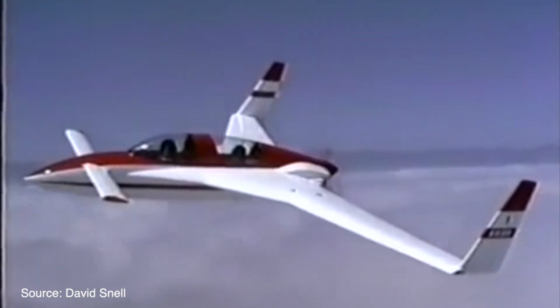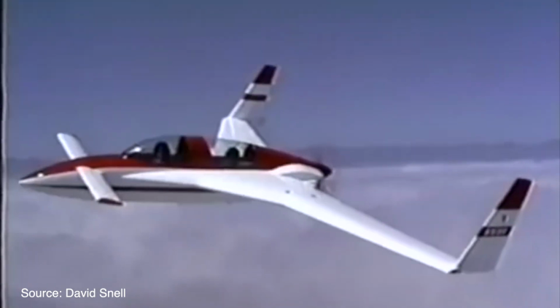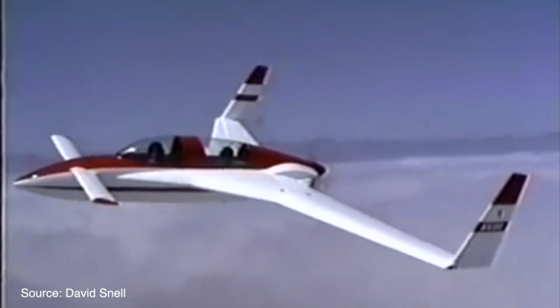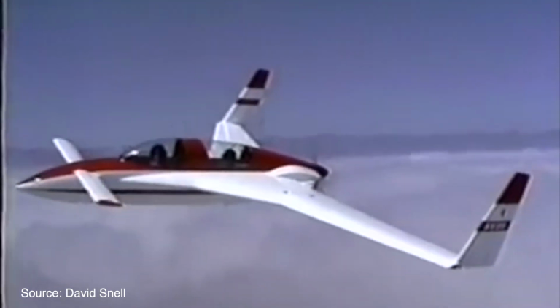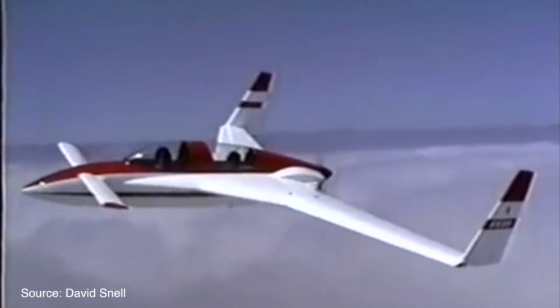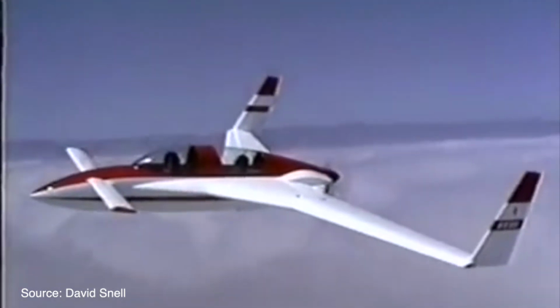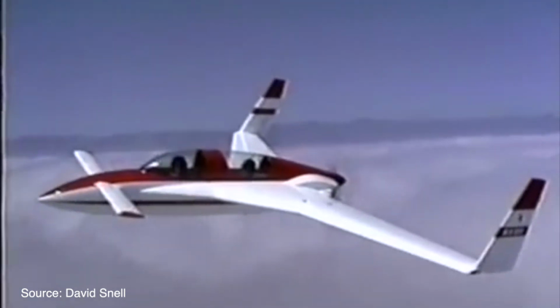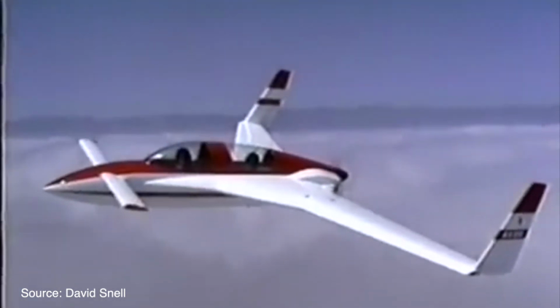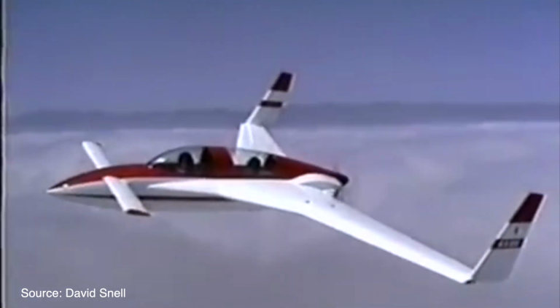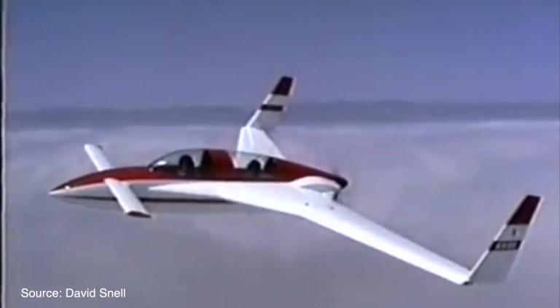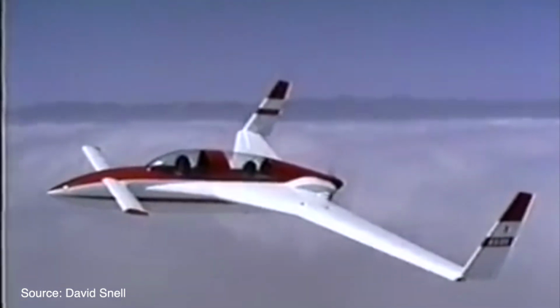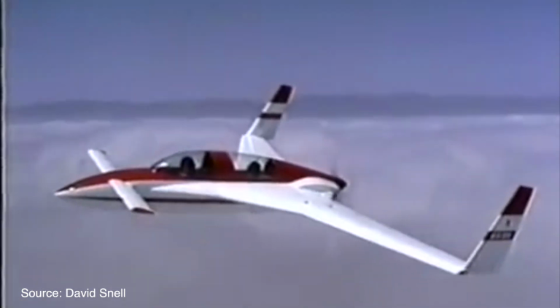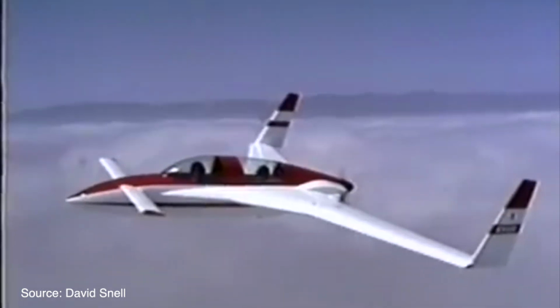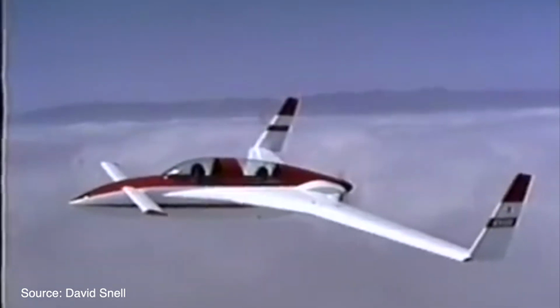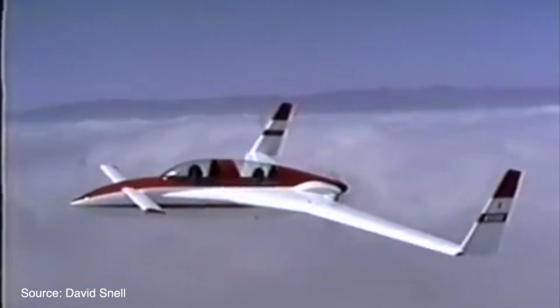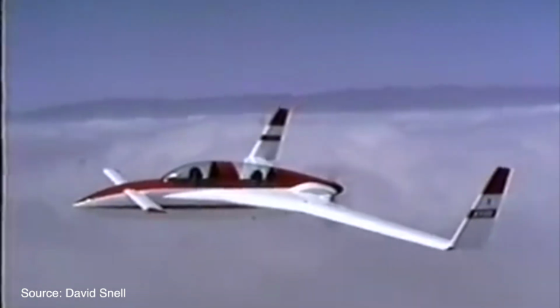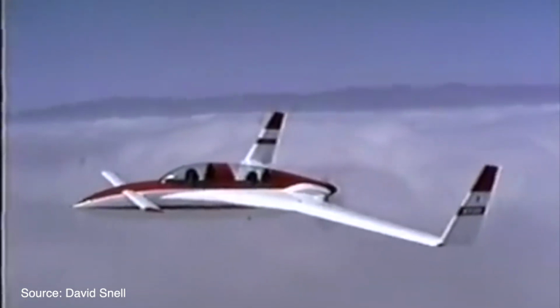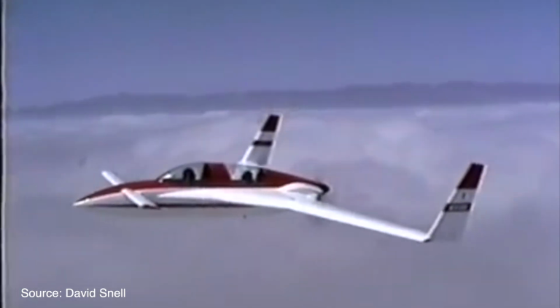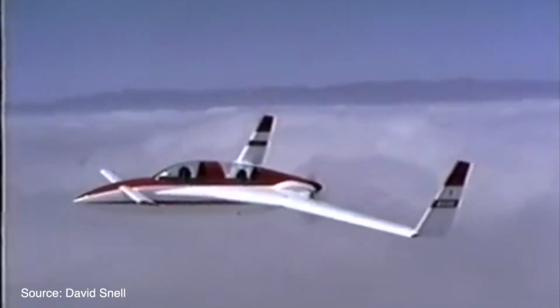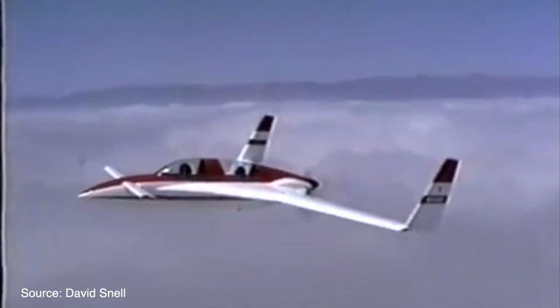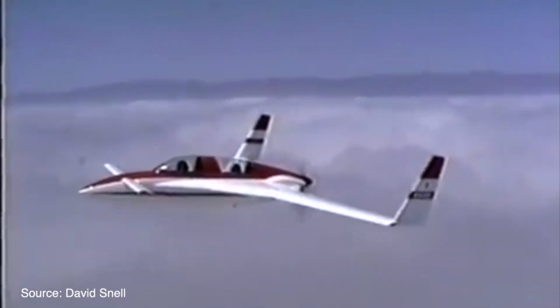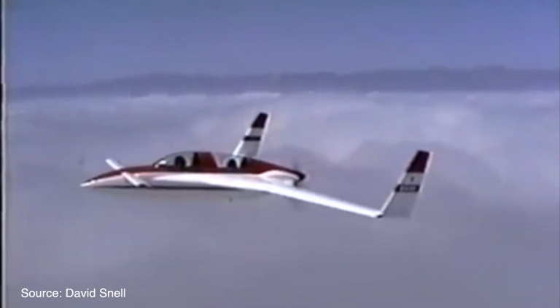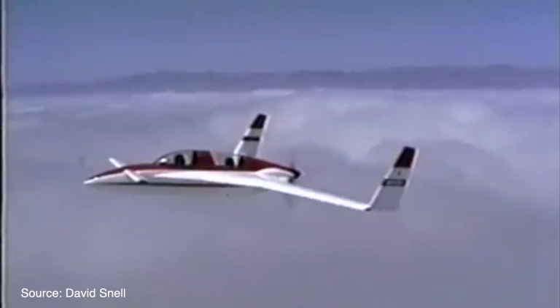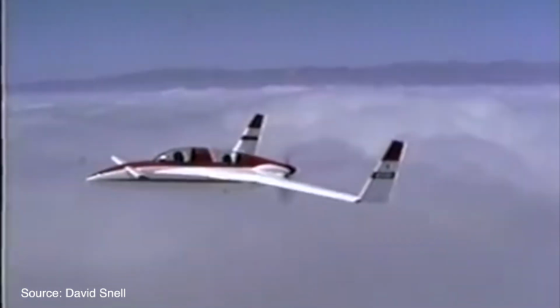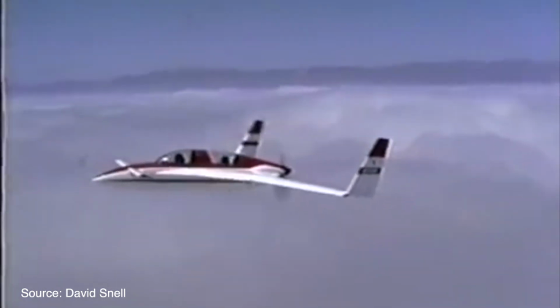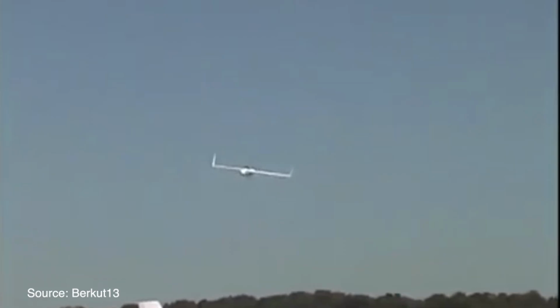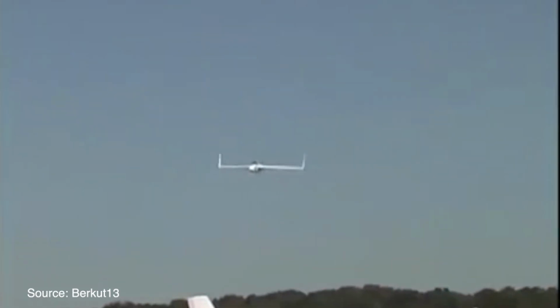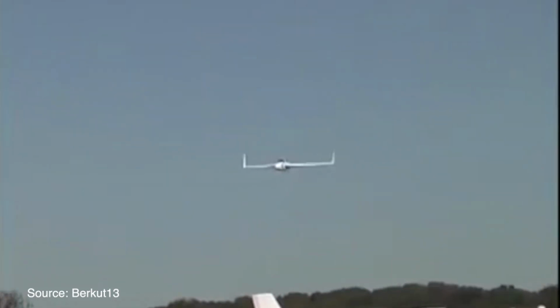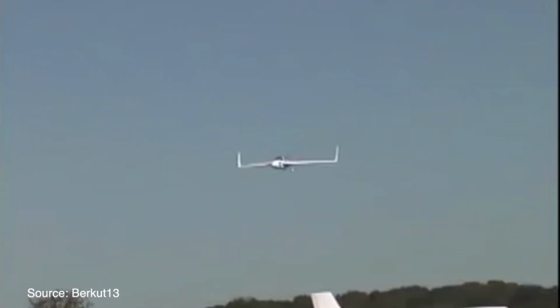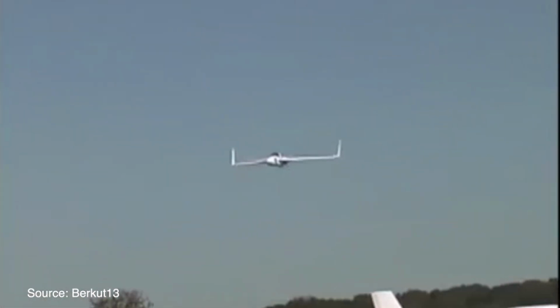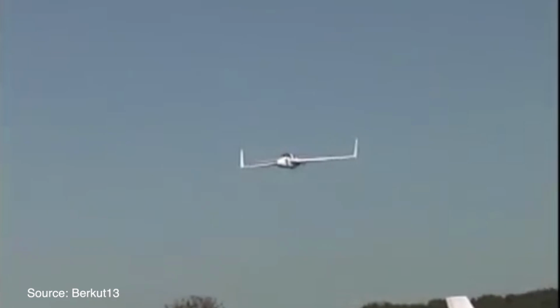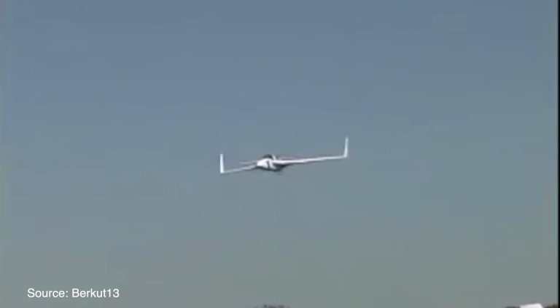Only 31 were built, and it will go down in history as one of the fastest experimental canards in the skies.